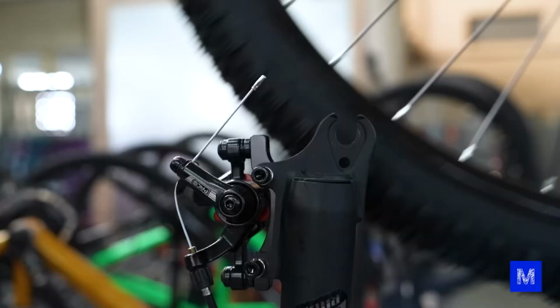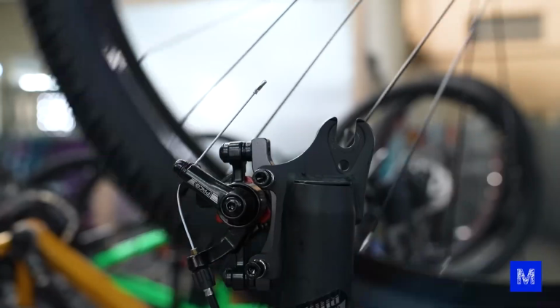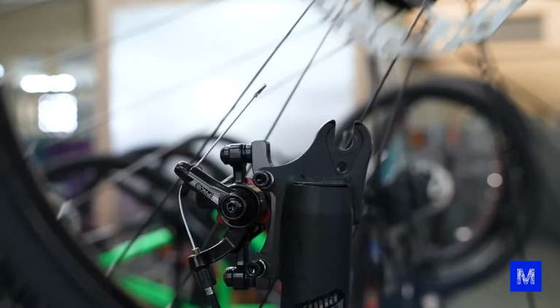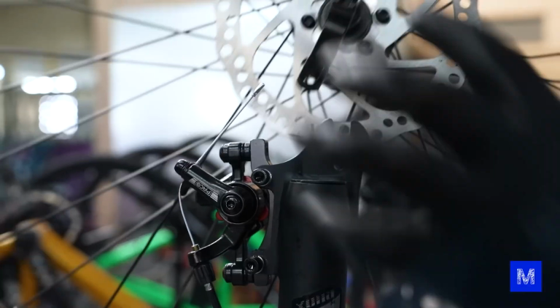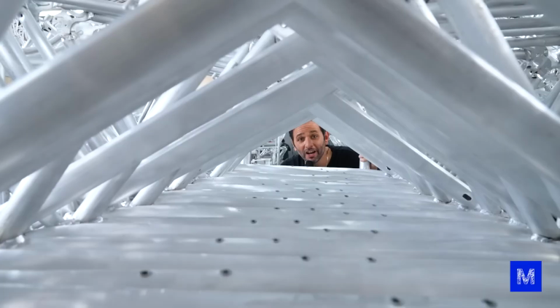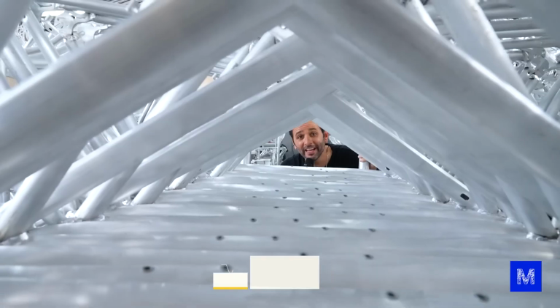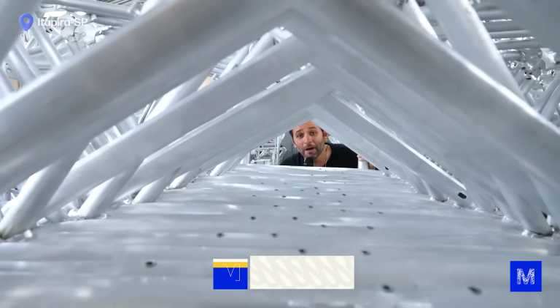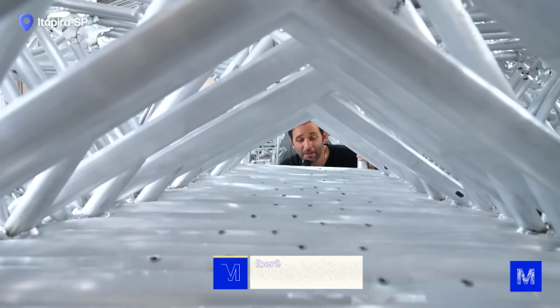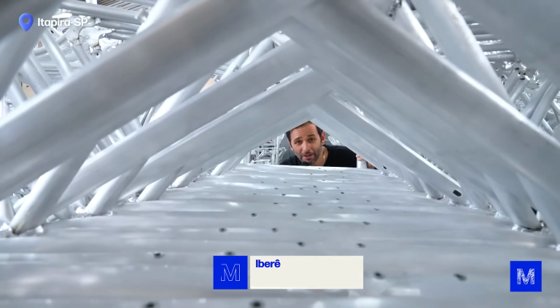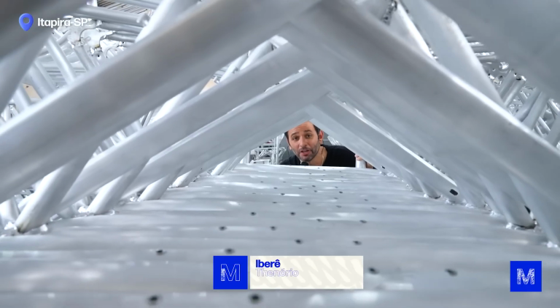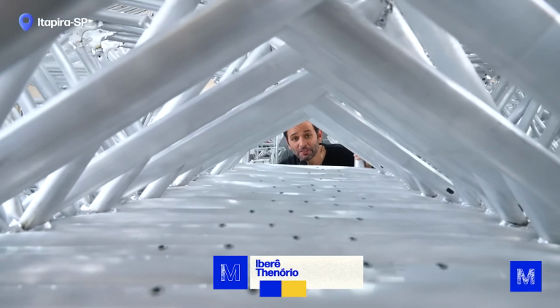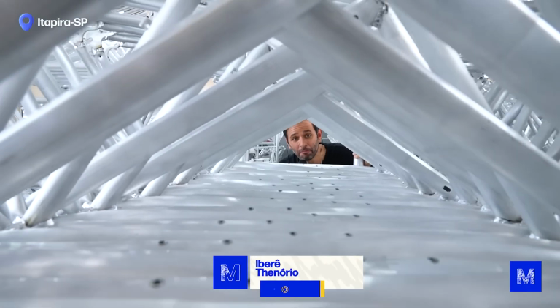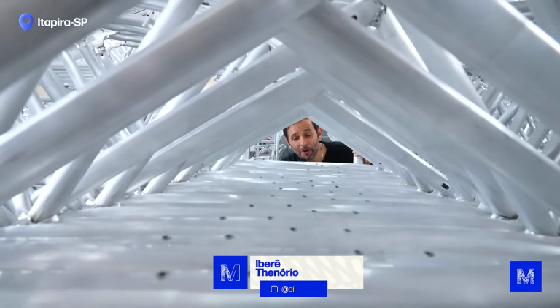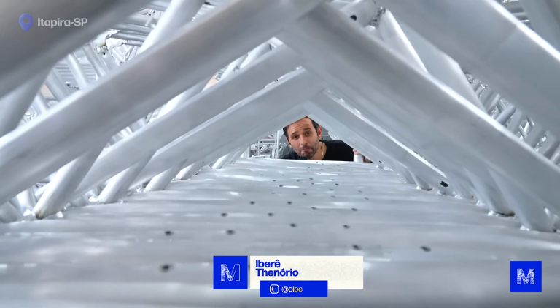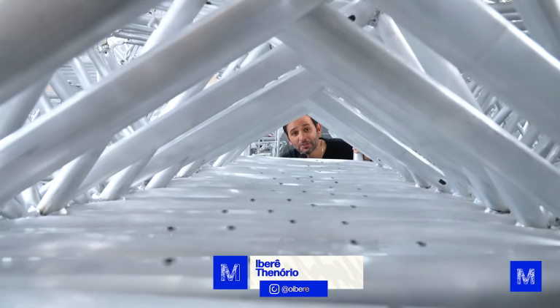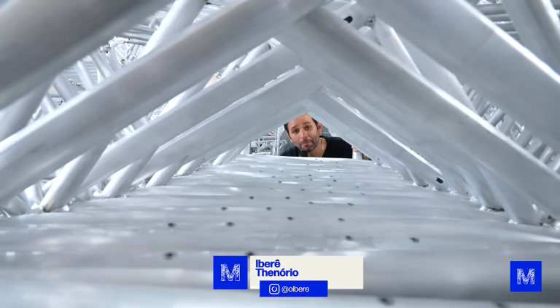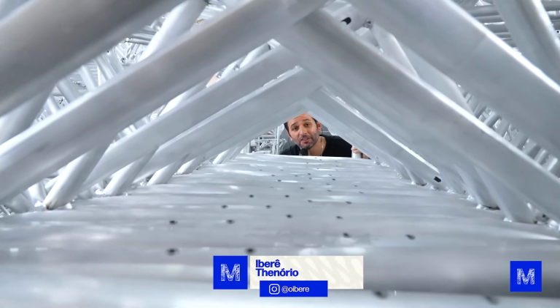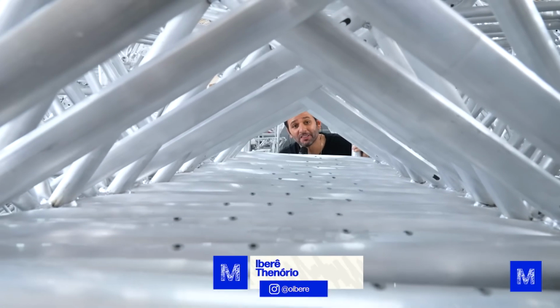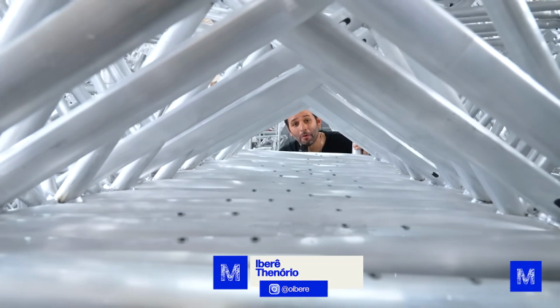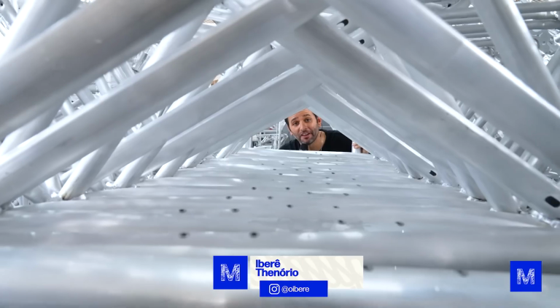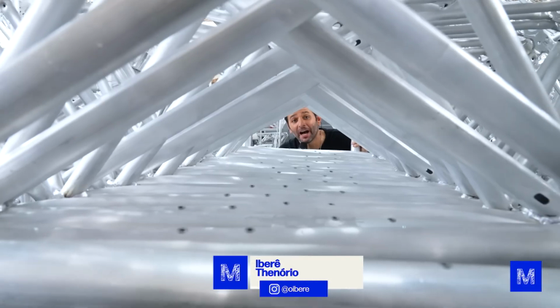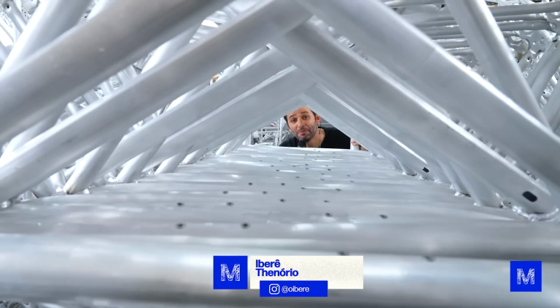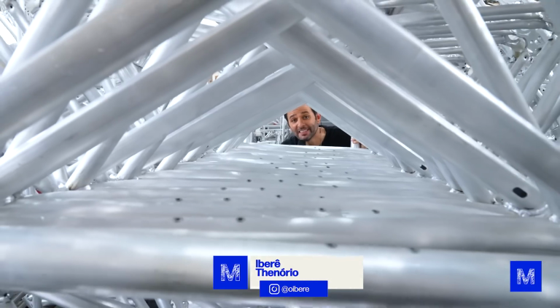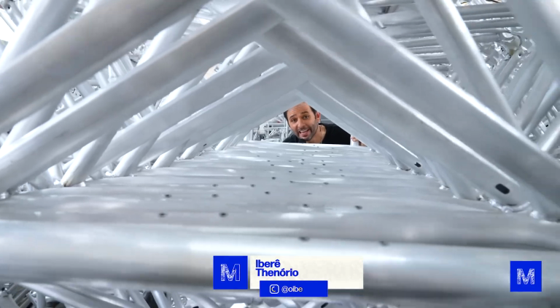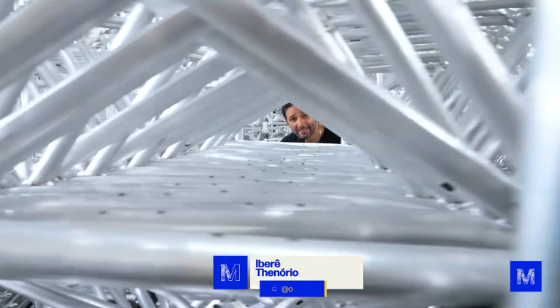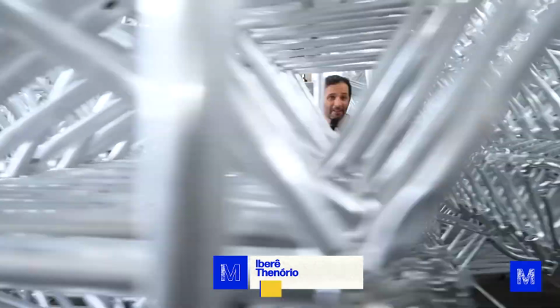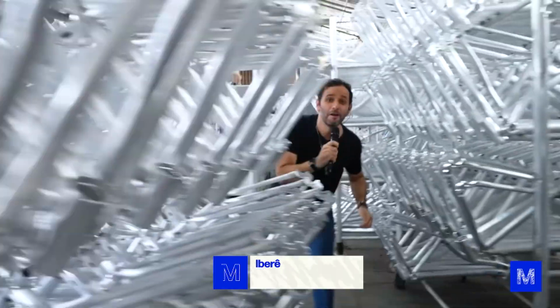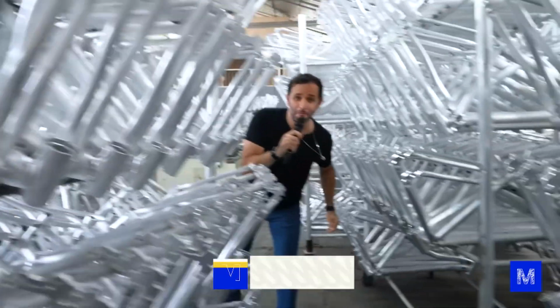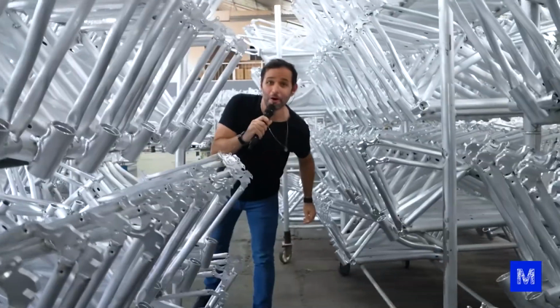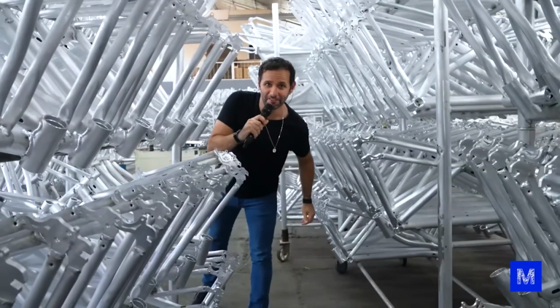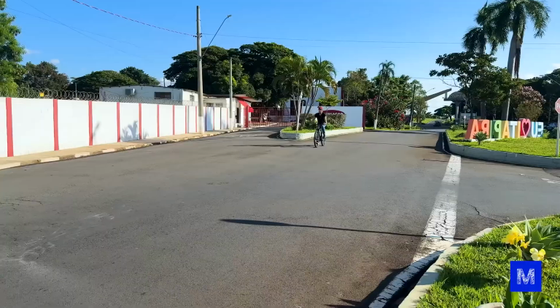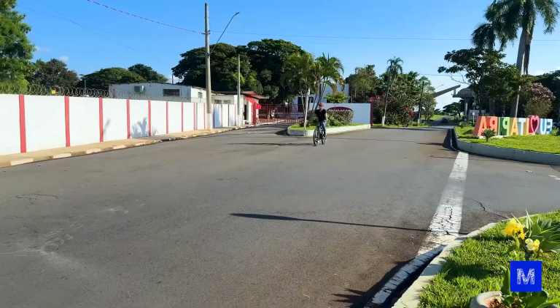Today we came to Itapira, in the countryside of São Paulo, to show you how a bicycle is made. Shall we check it out?